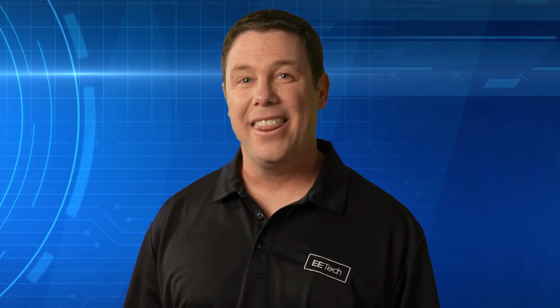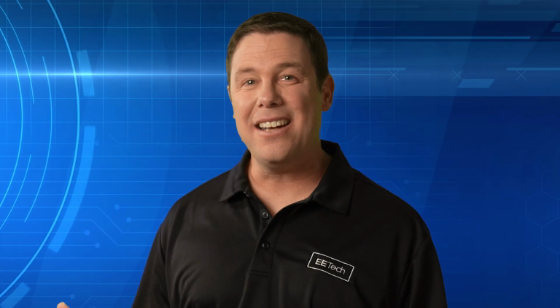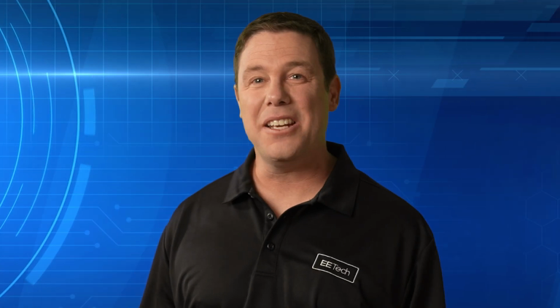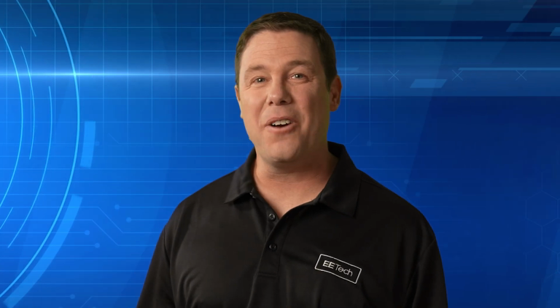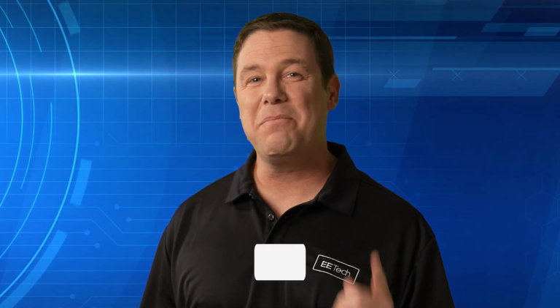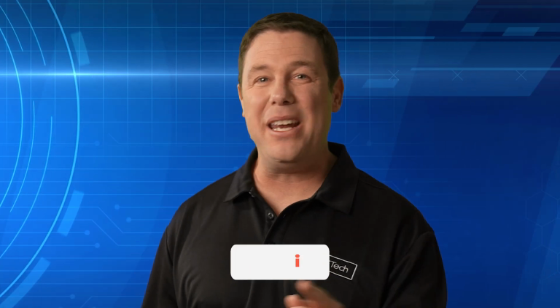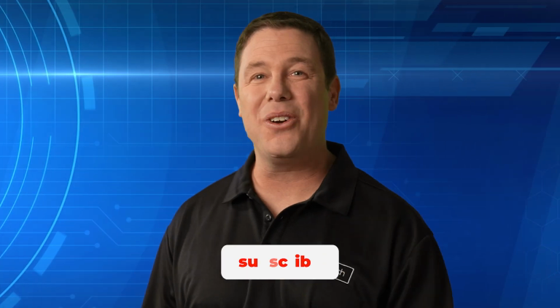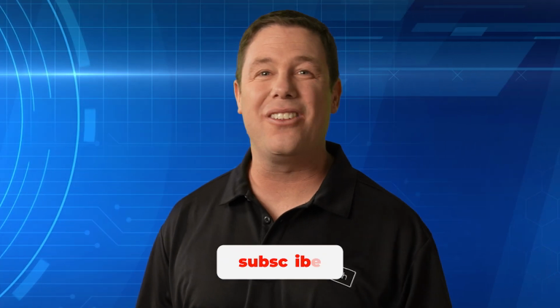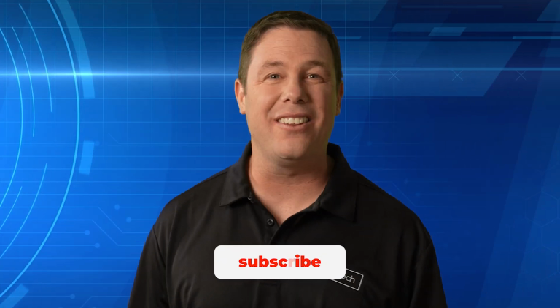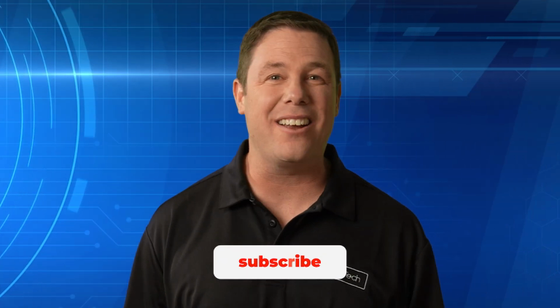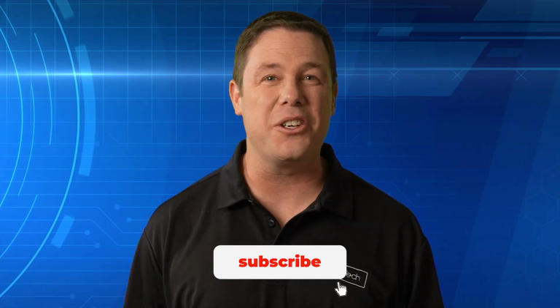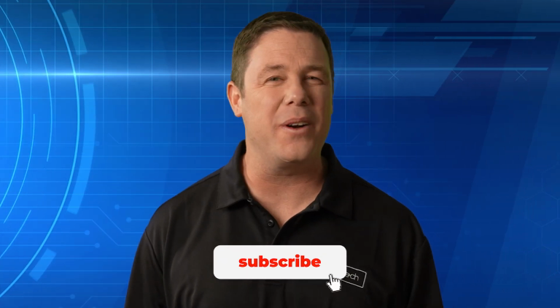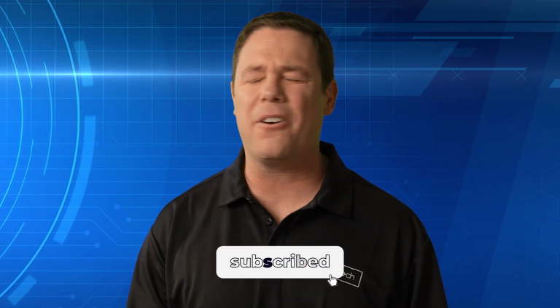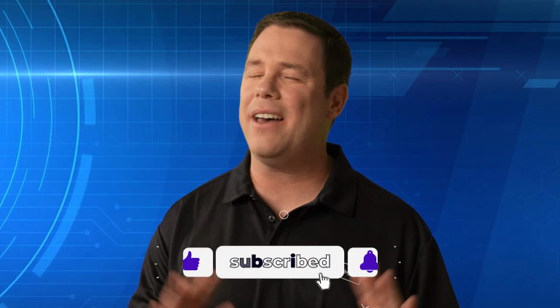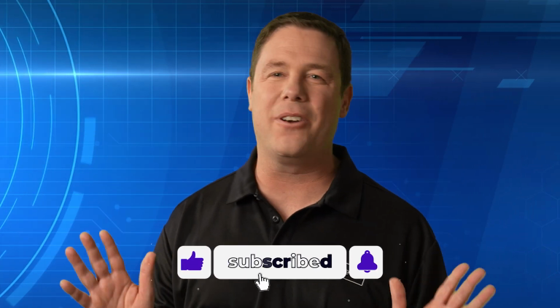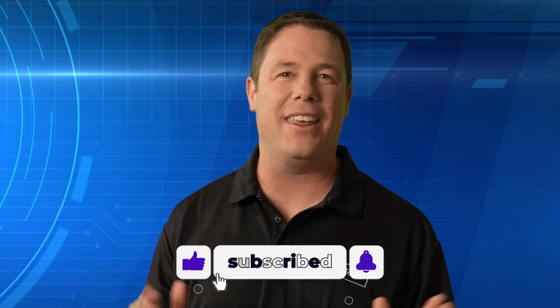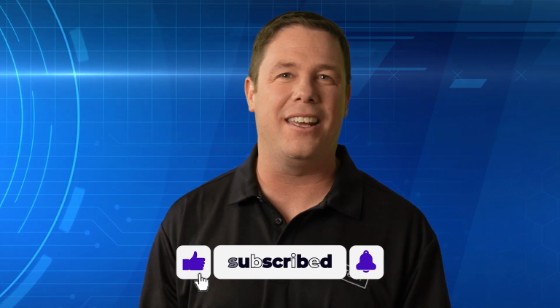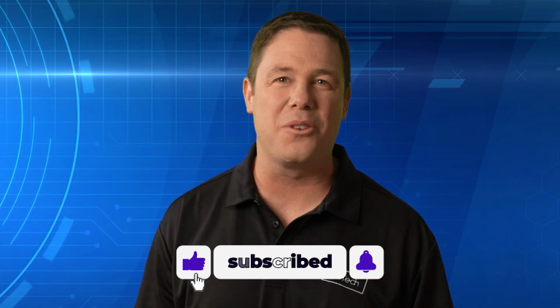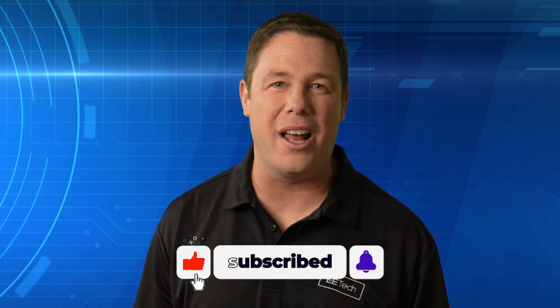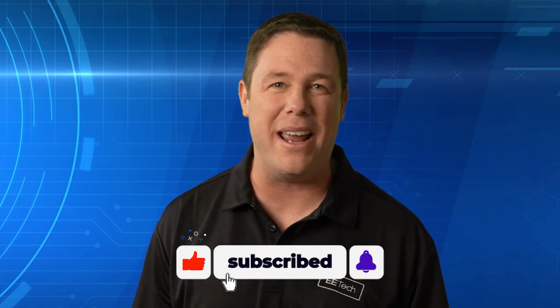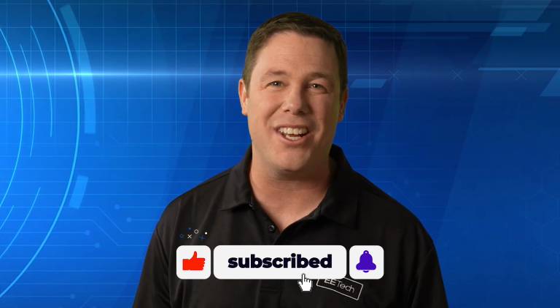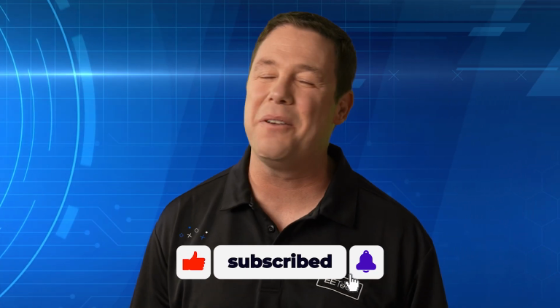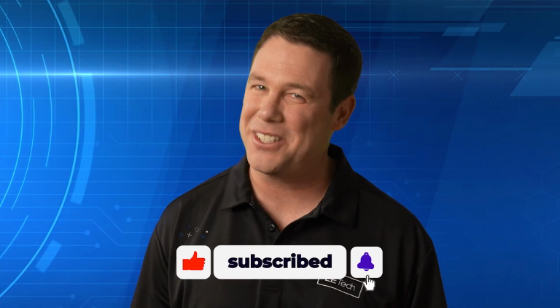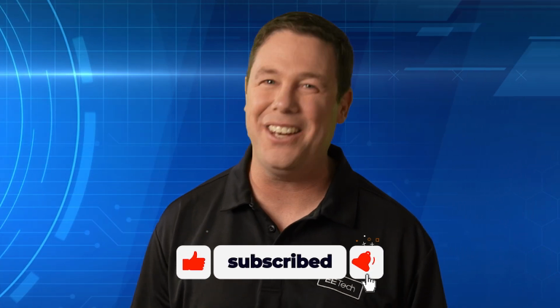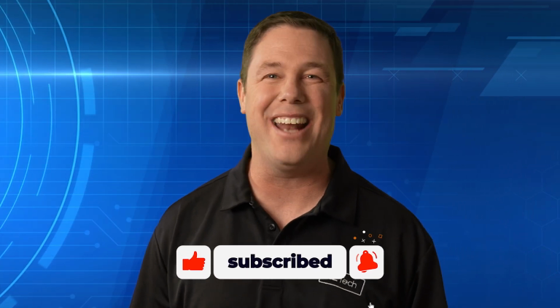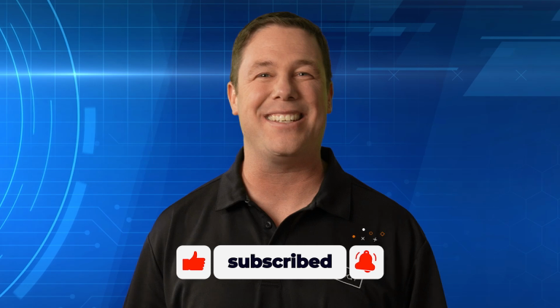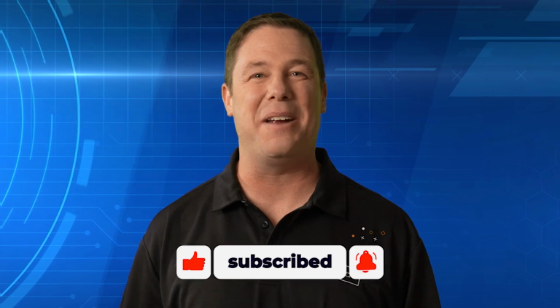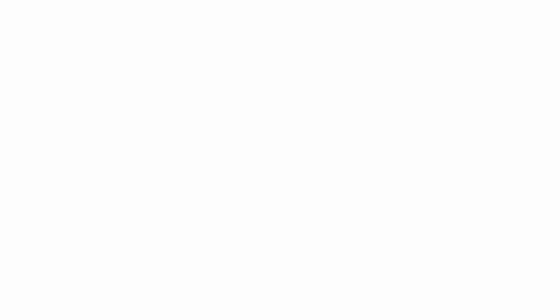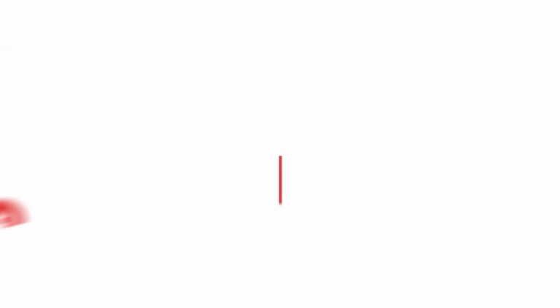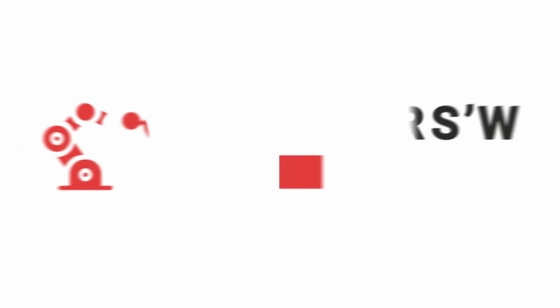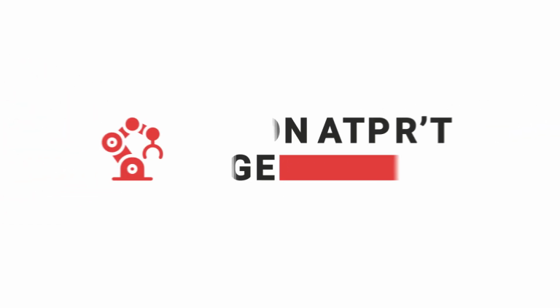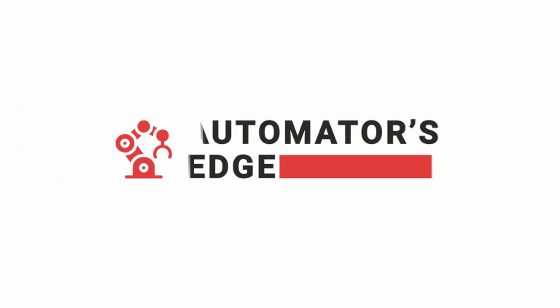That does it for us. Be sure to click the link on your screen for everything Control Automation, and we'll see you next time.